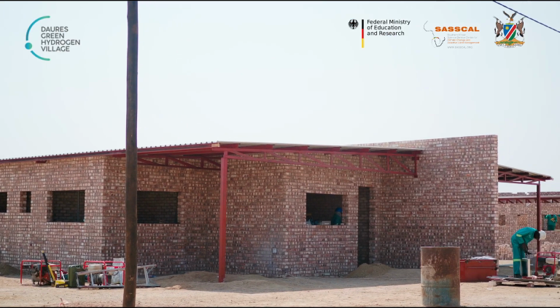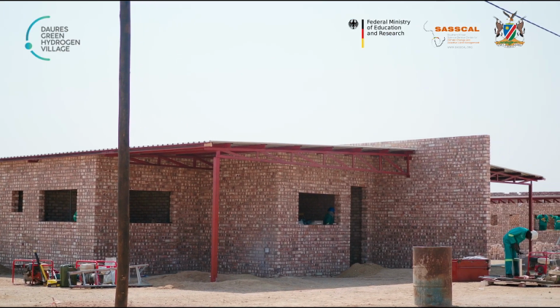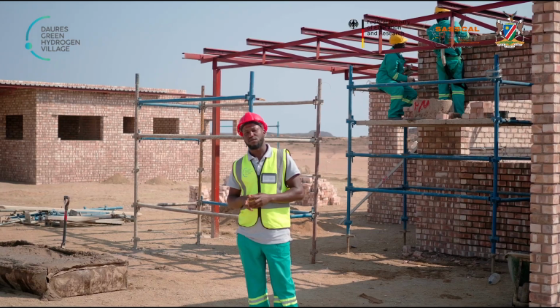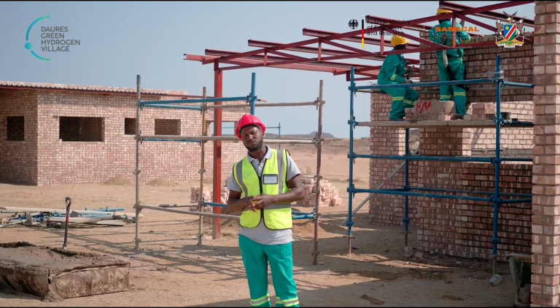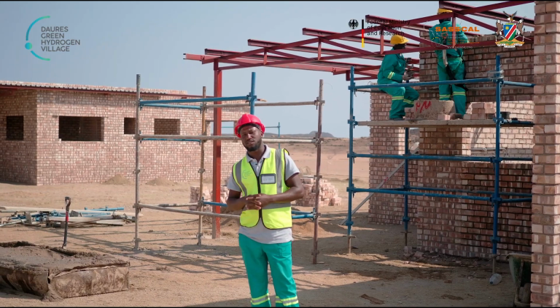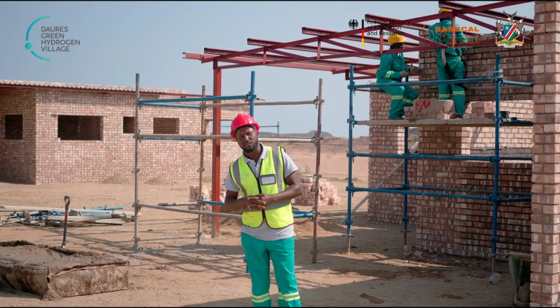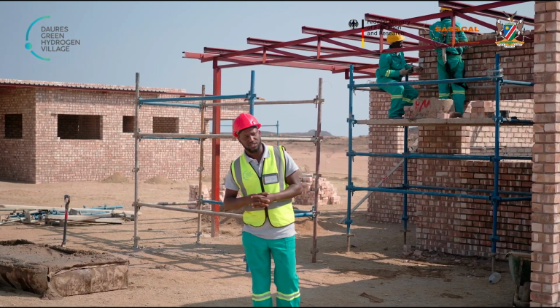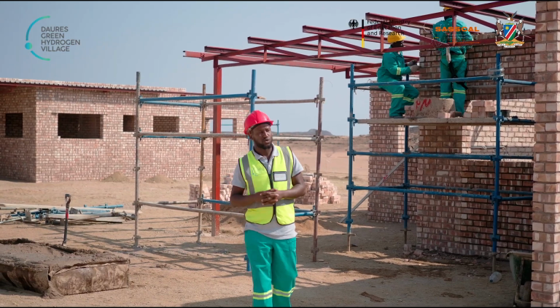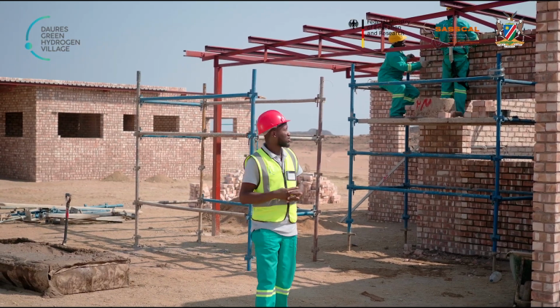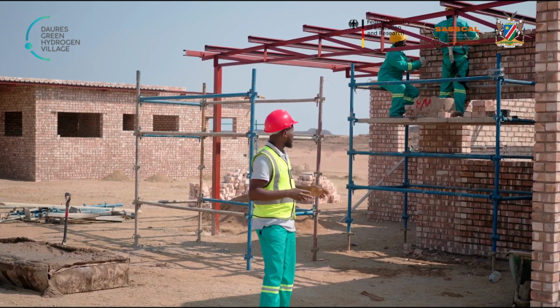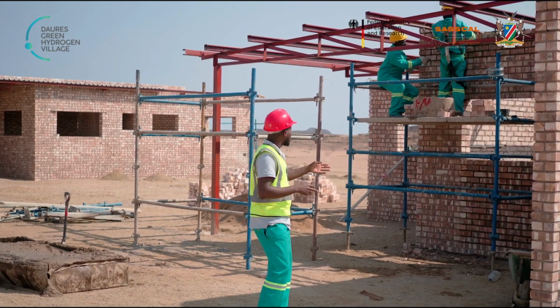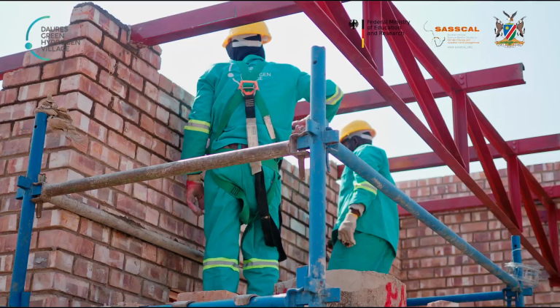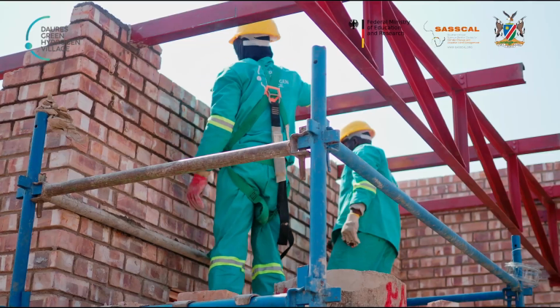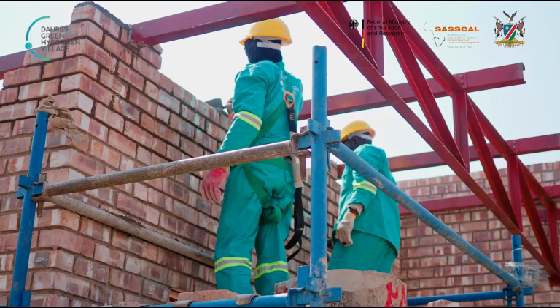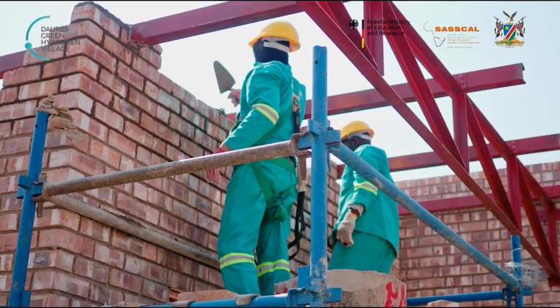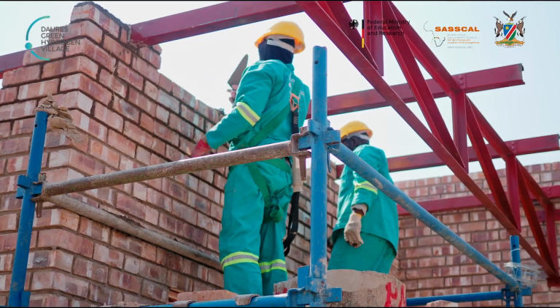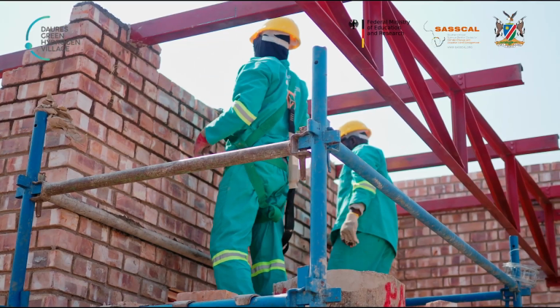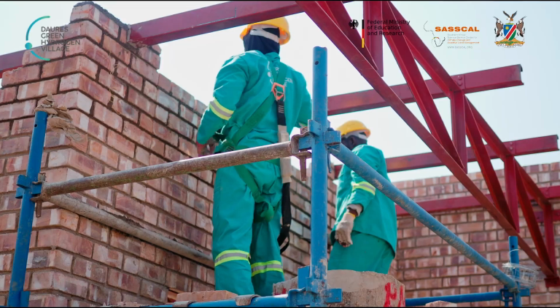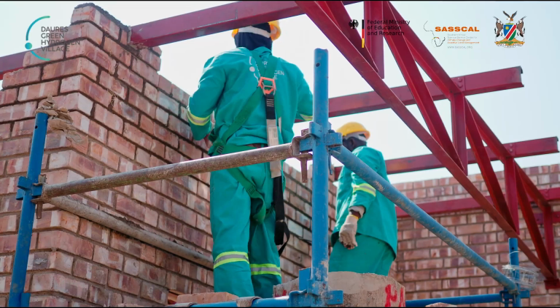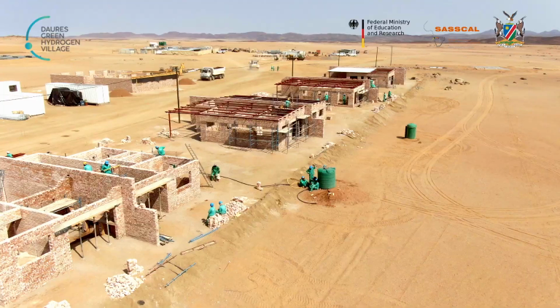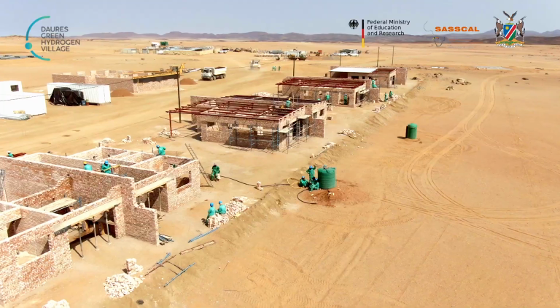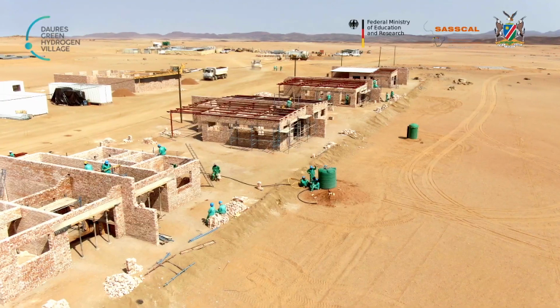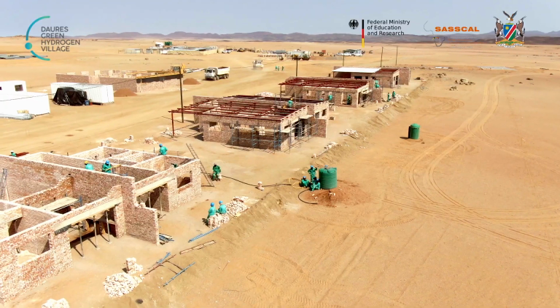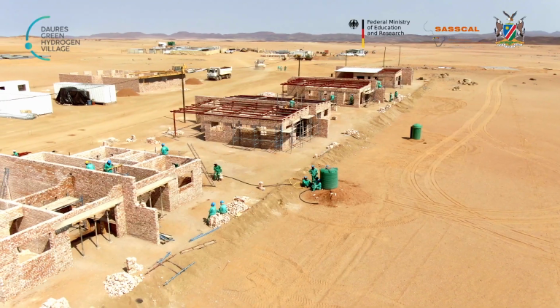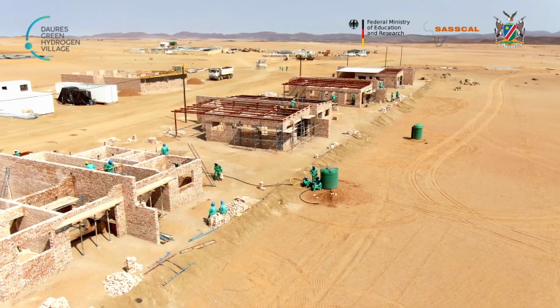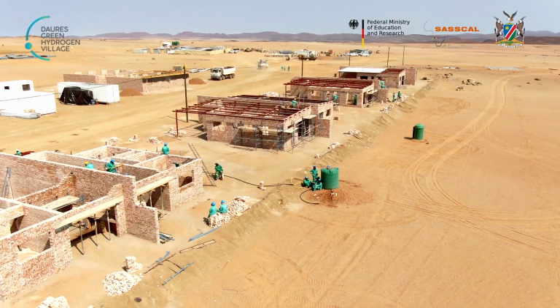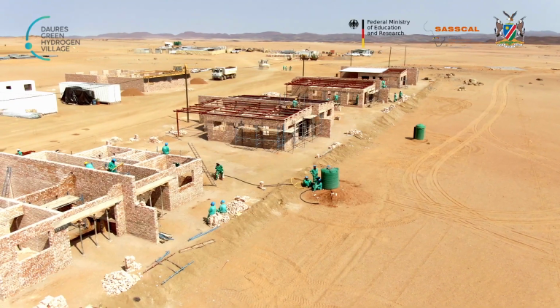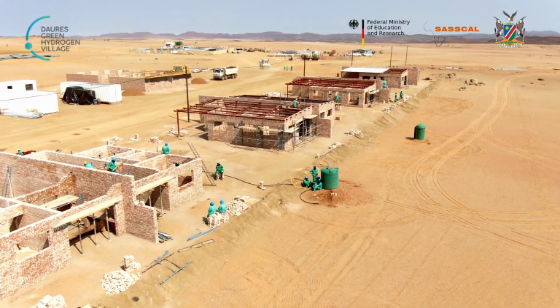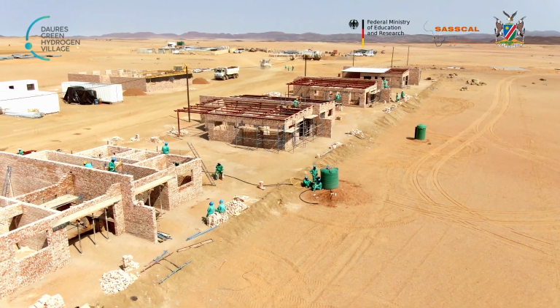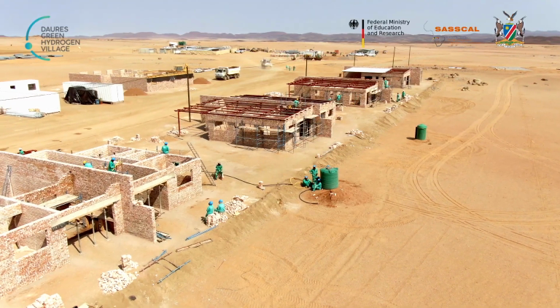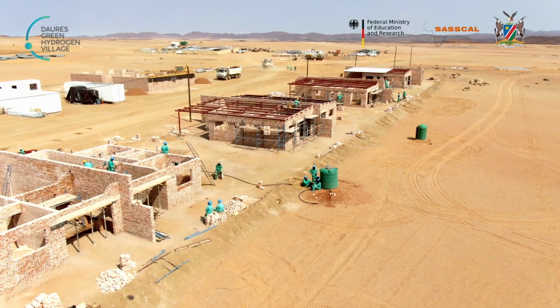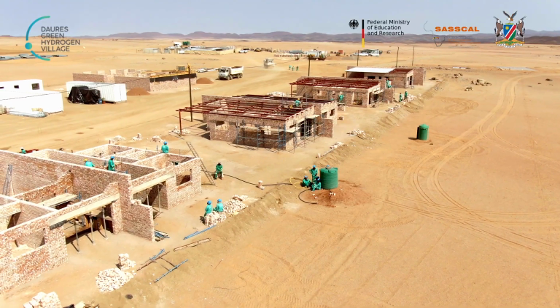Our focus for the month is working on heights. We are emphasizing on scaffolding and safety harnesses.